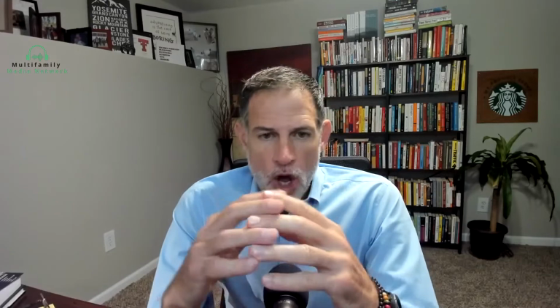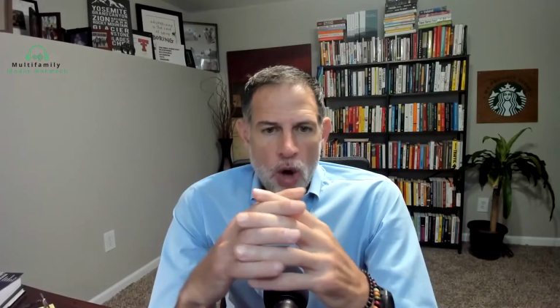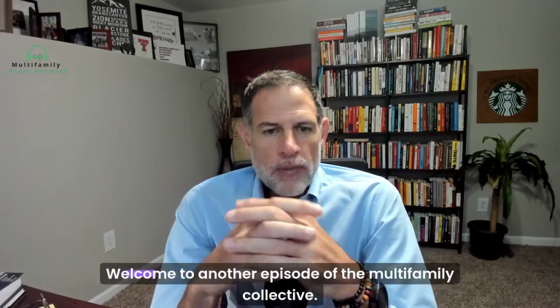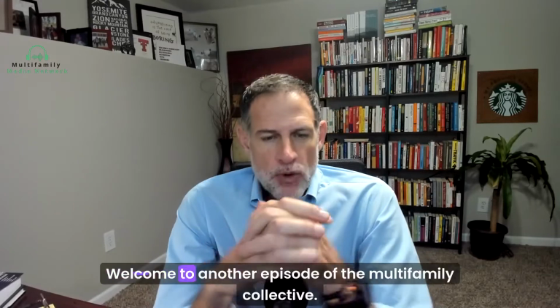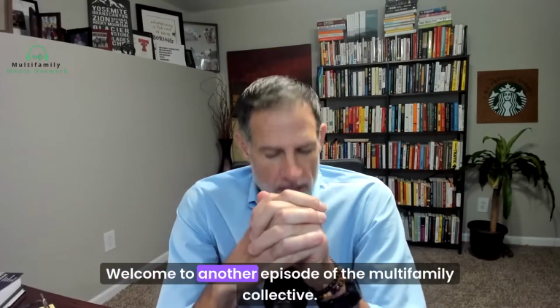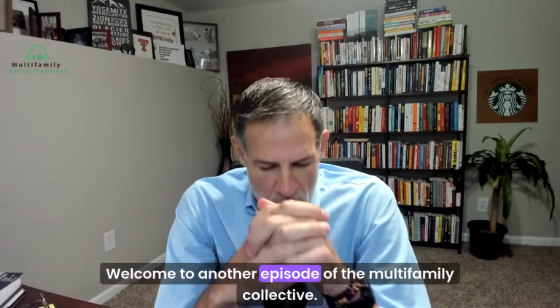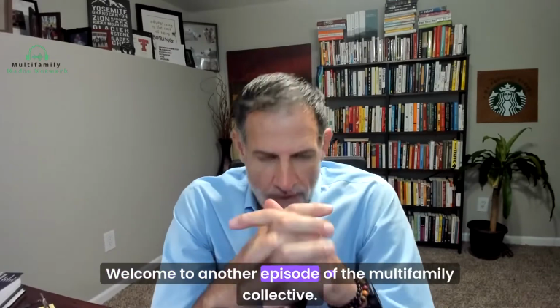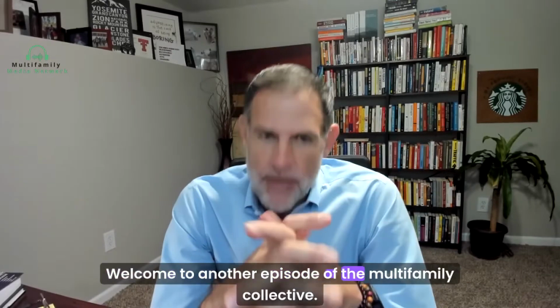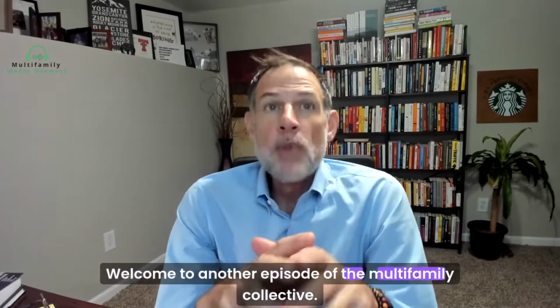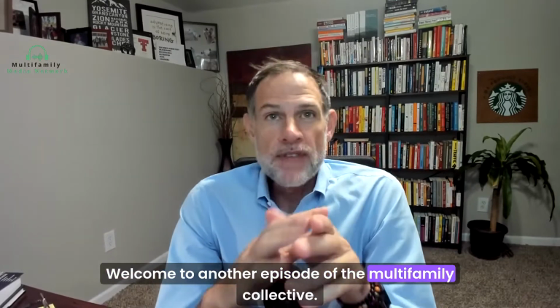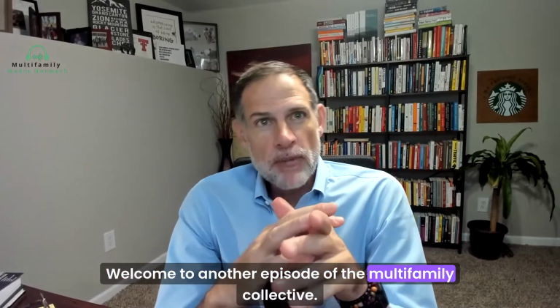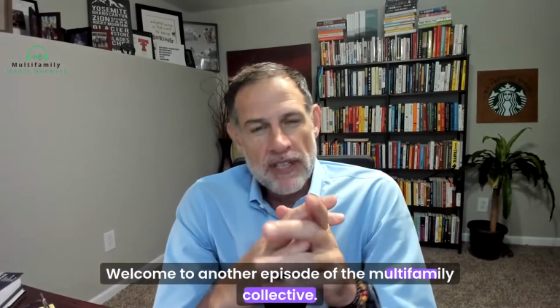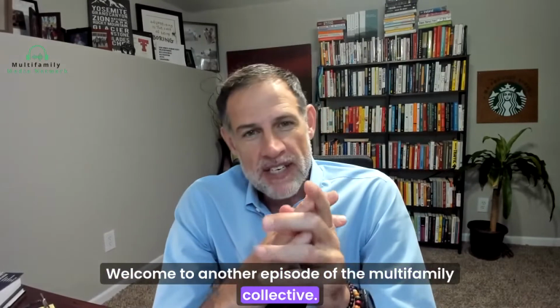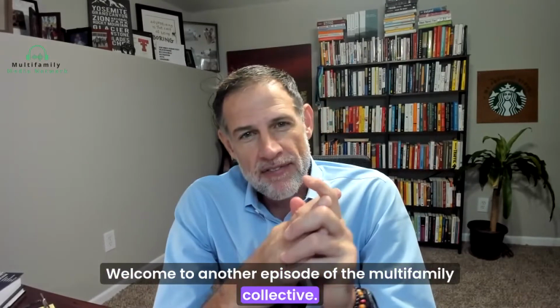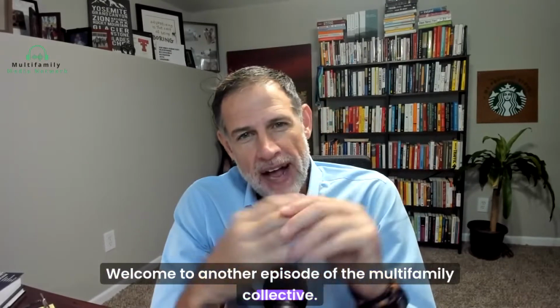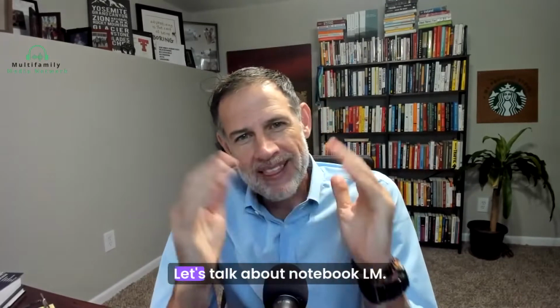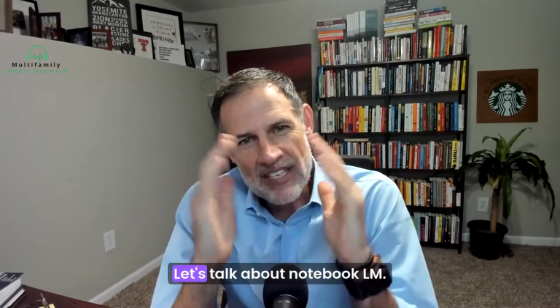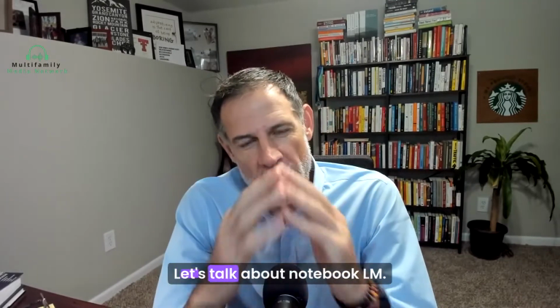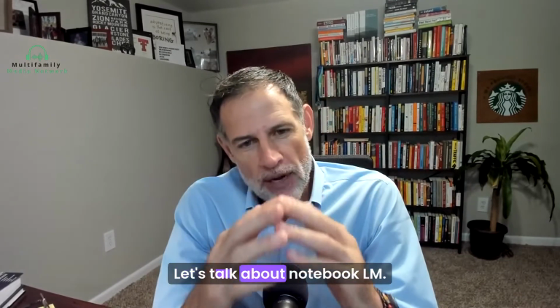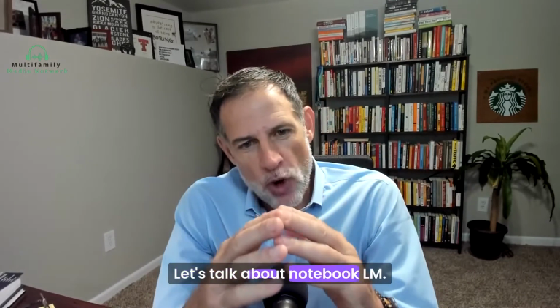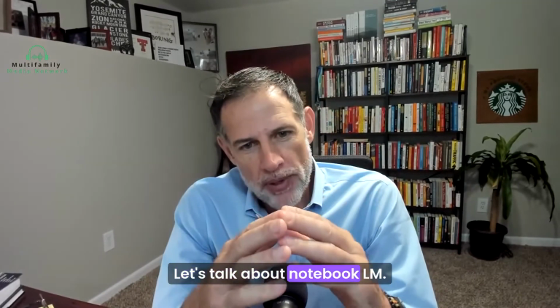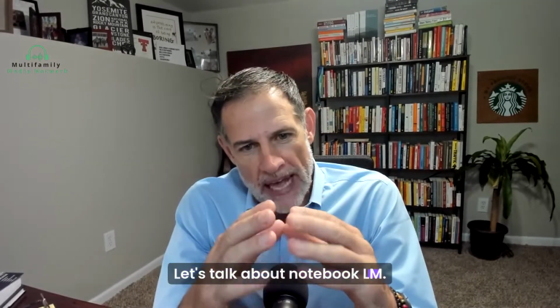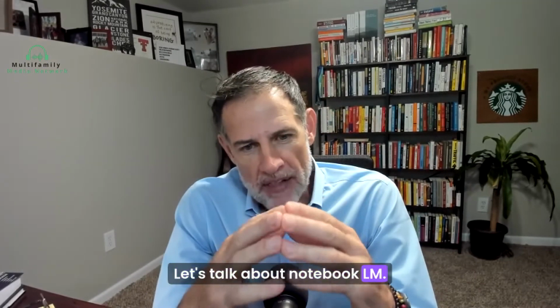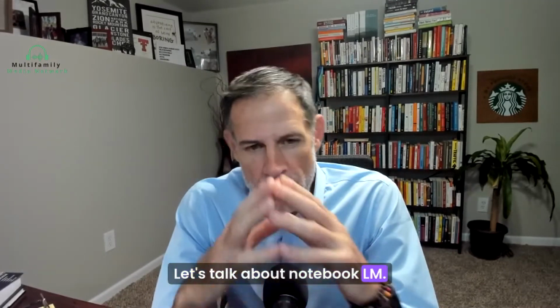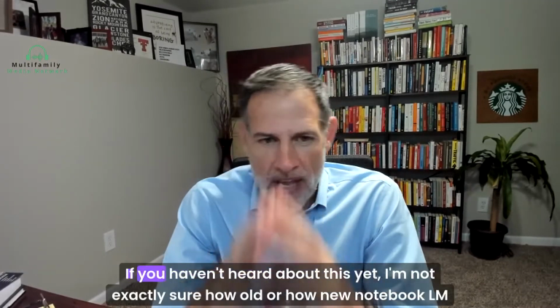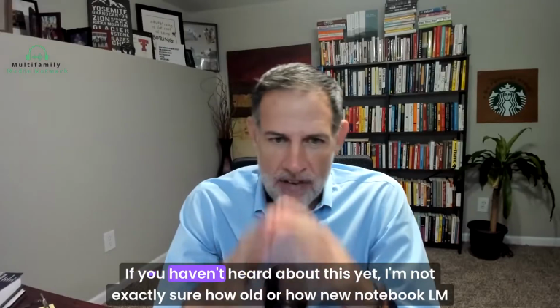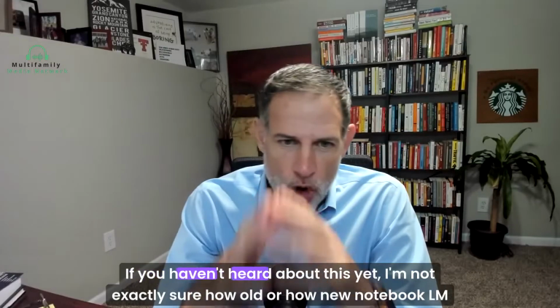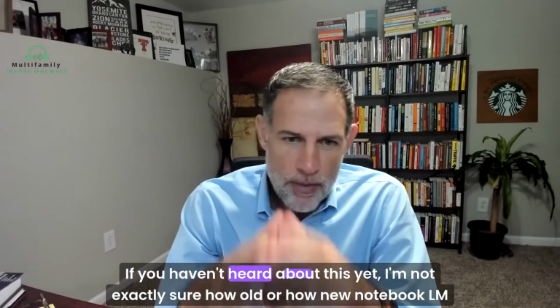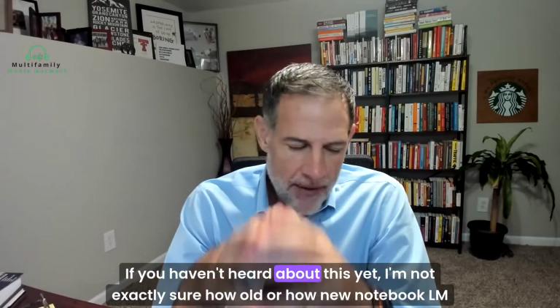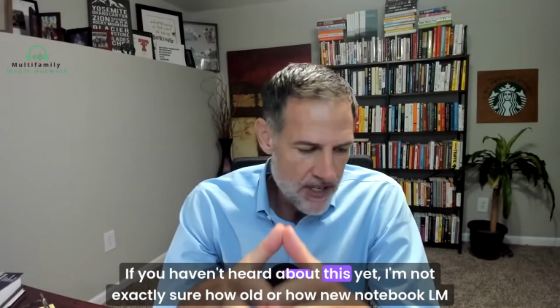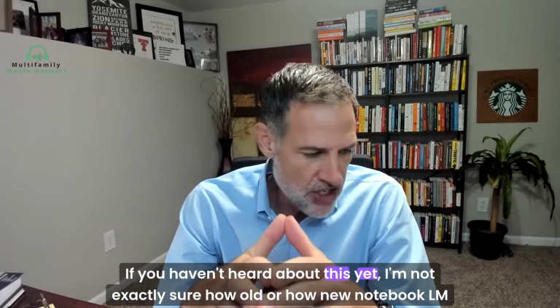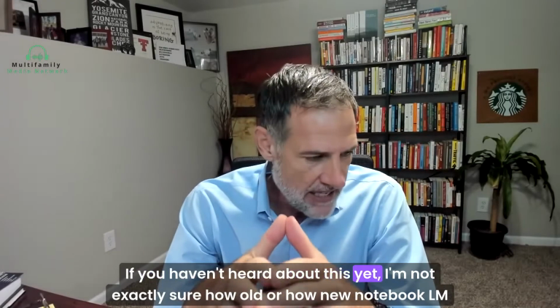Welcome to another episode of the Multifamily Collective. Let's talk about Notebook LM. If you haven't heard about this yet,